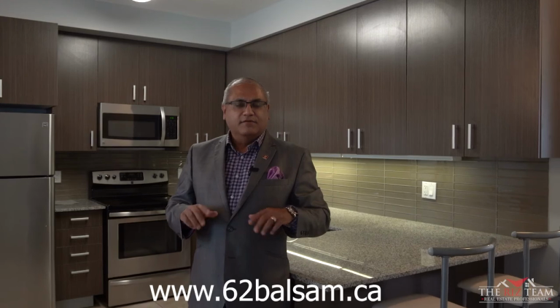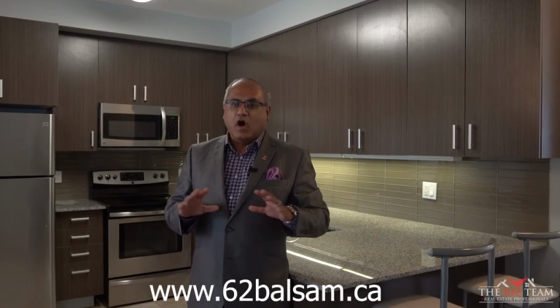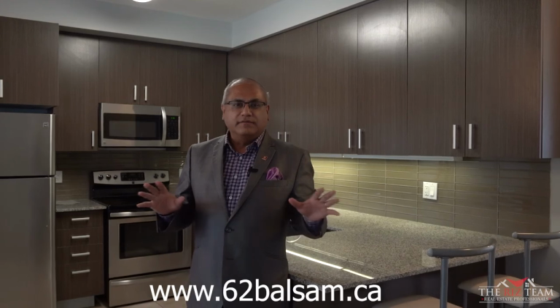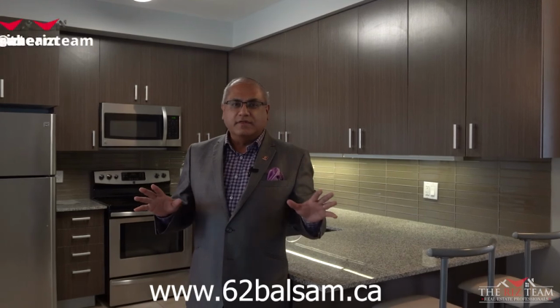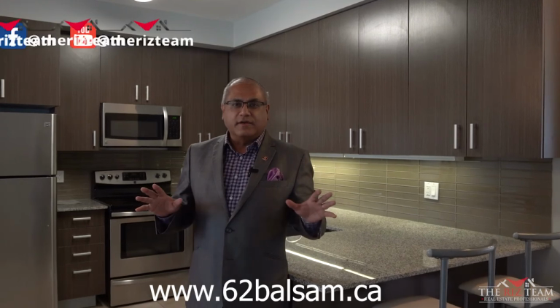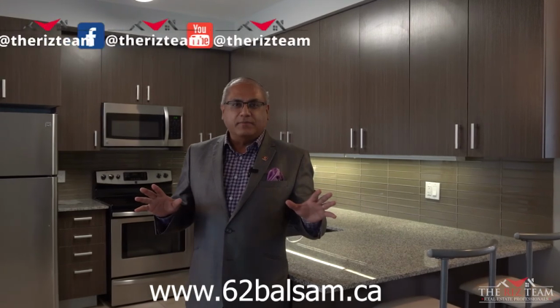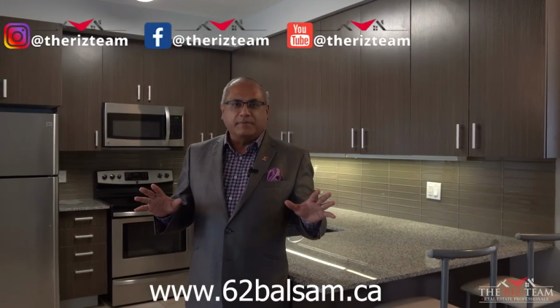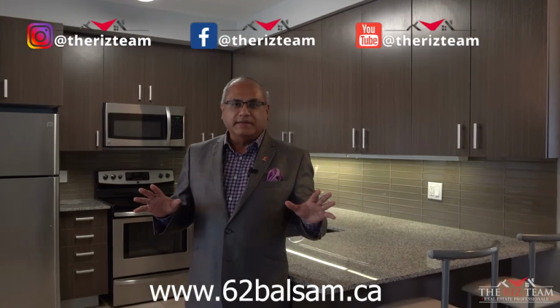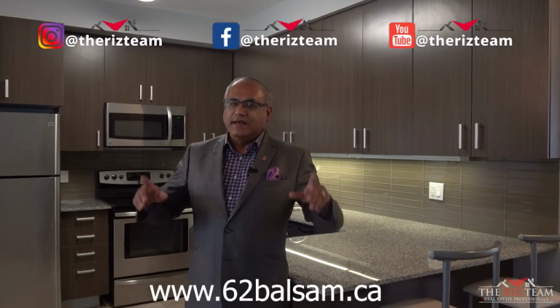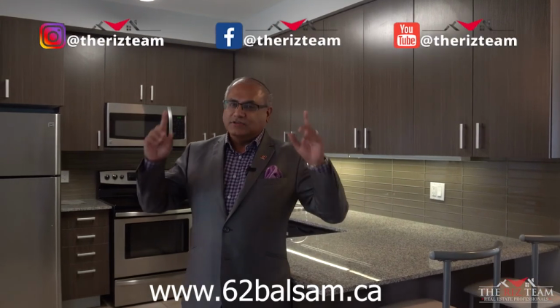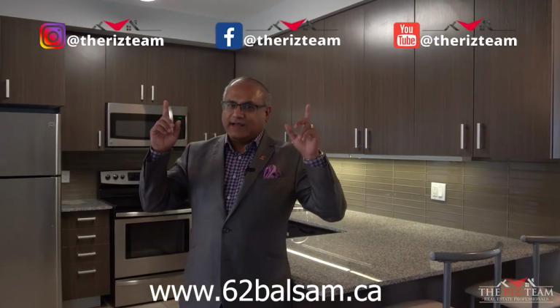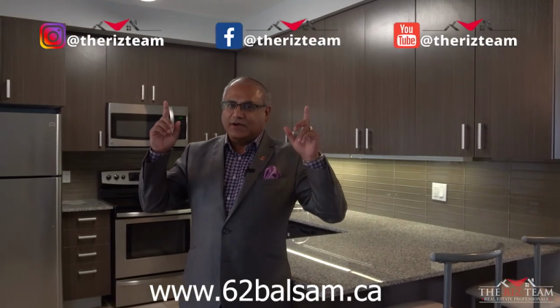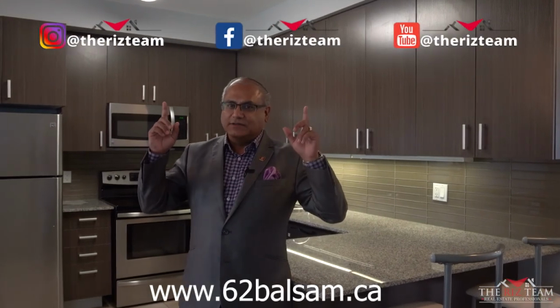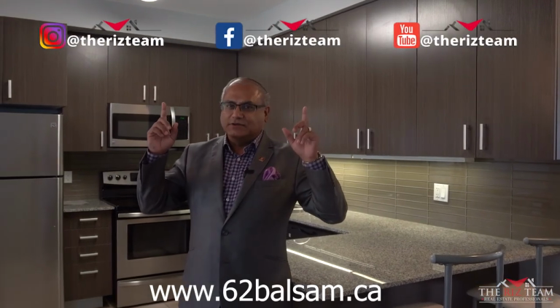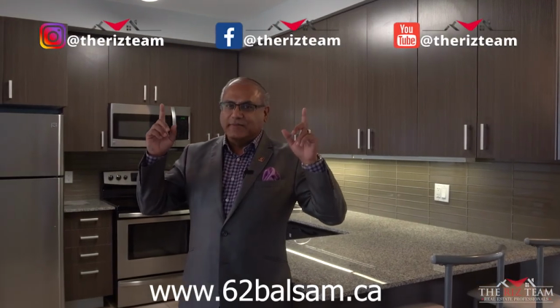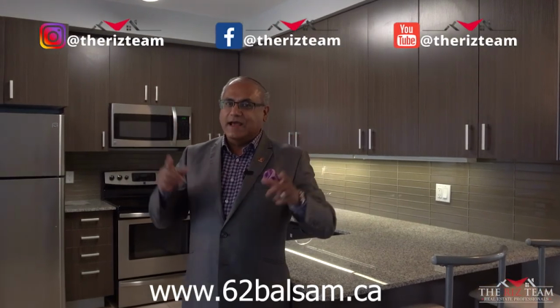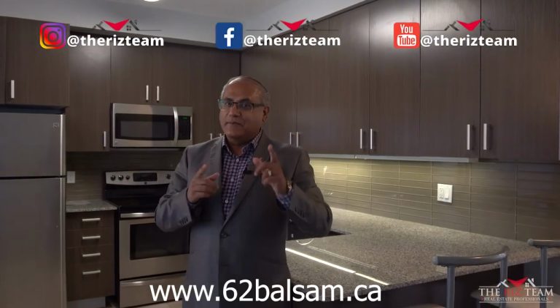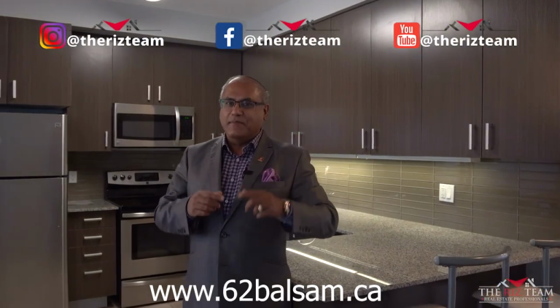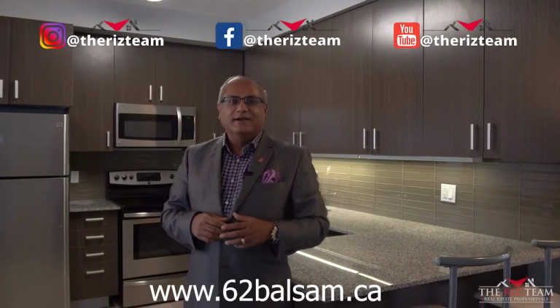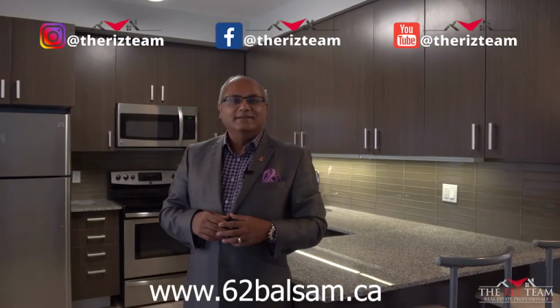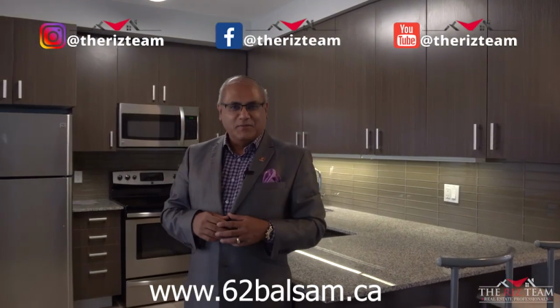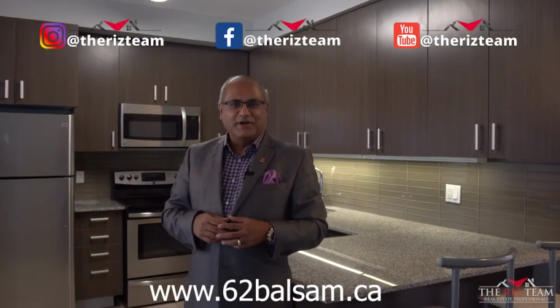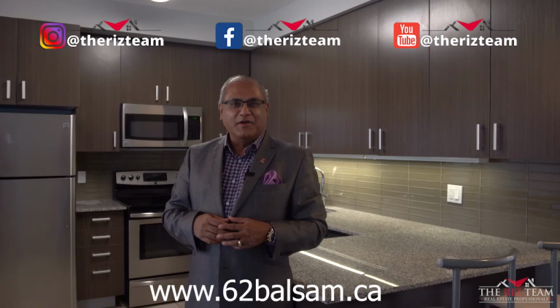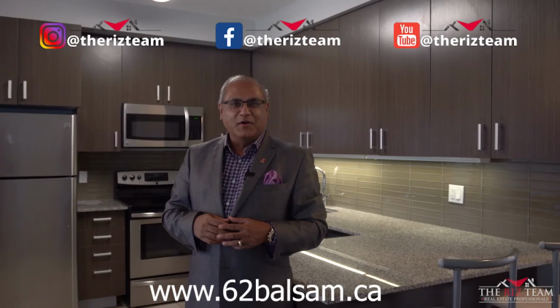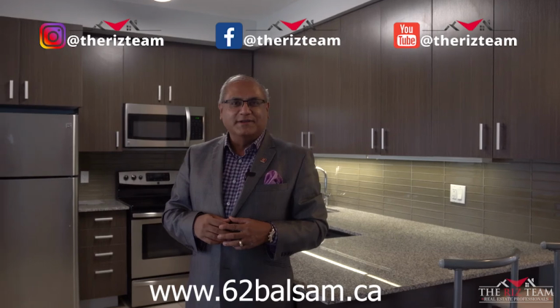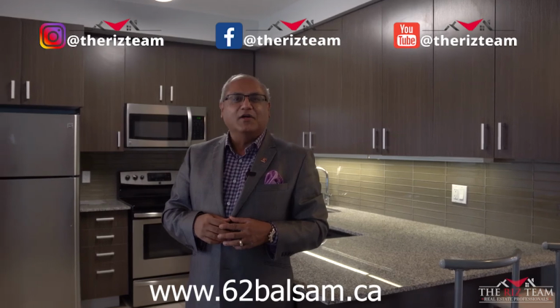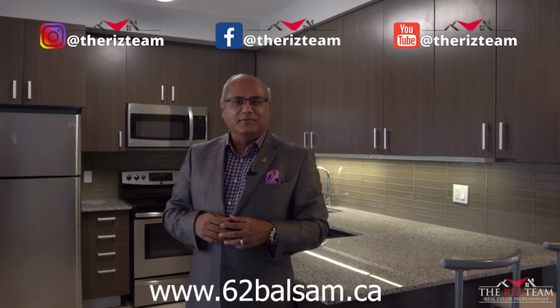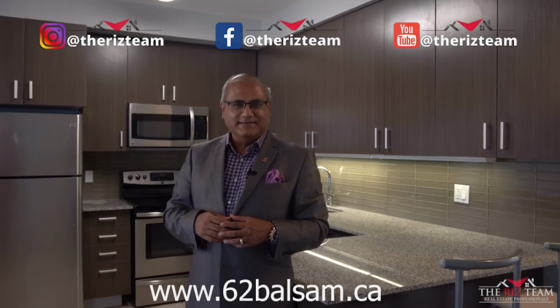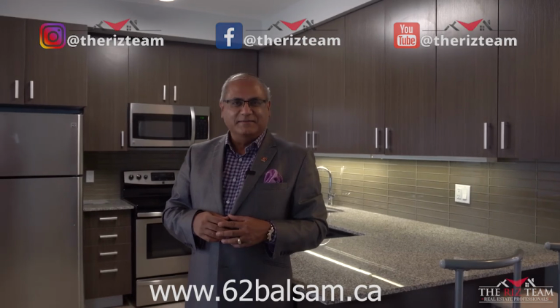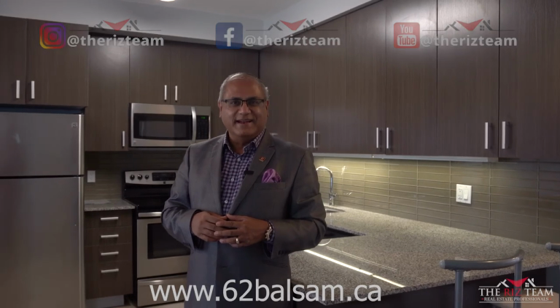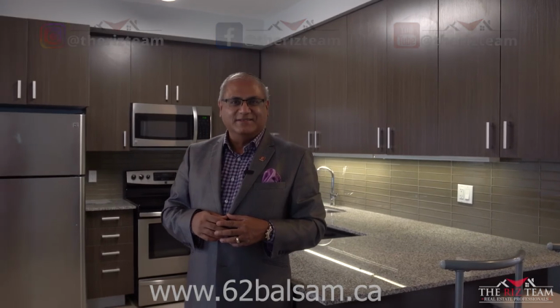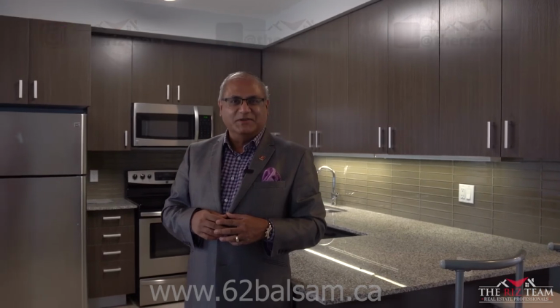For all of our other great properties, check us out on social media and remember, don't put it on hold — call the Riz team to get it sold.